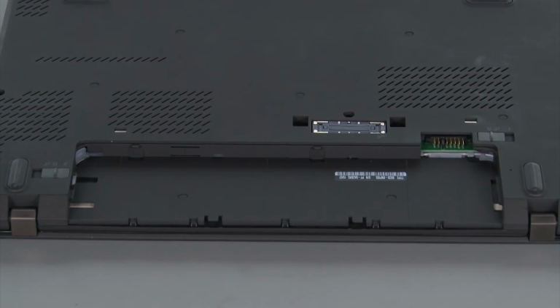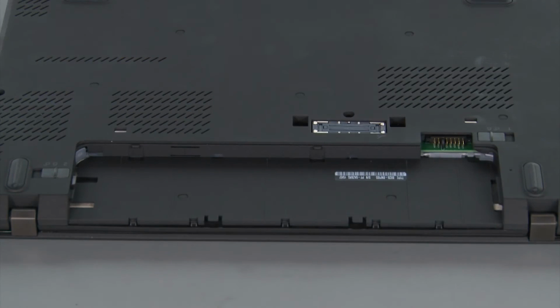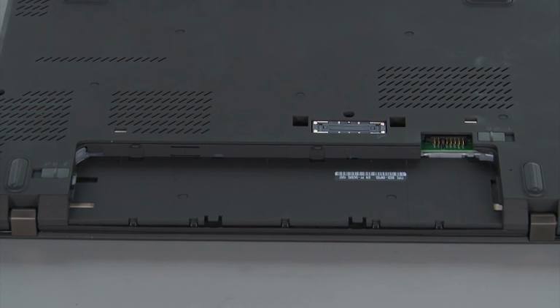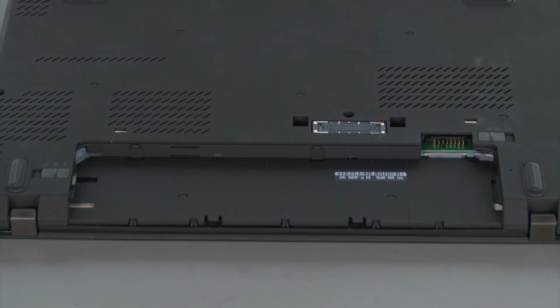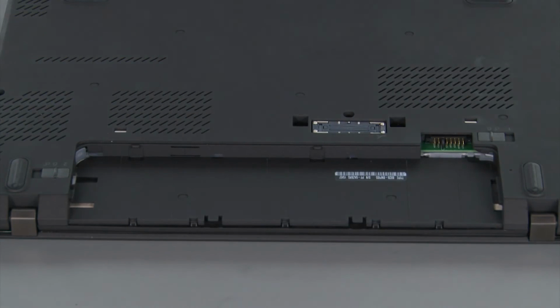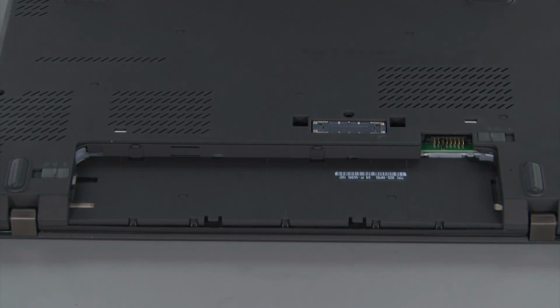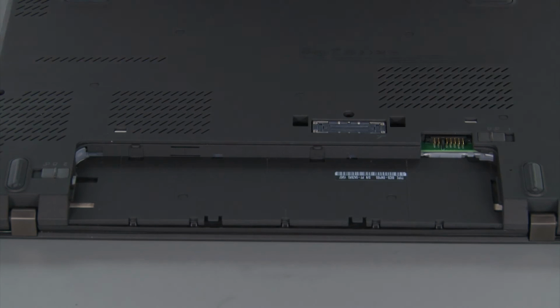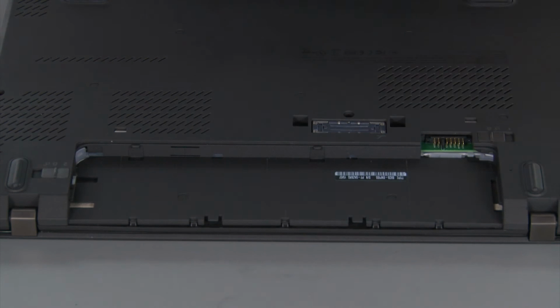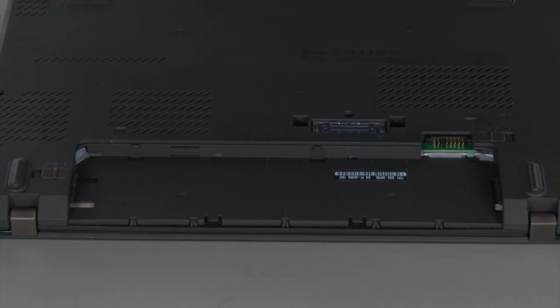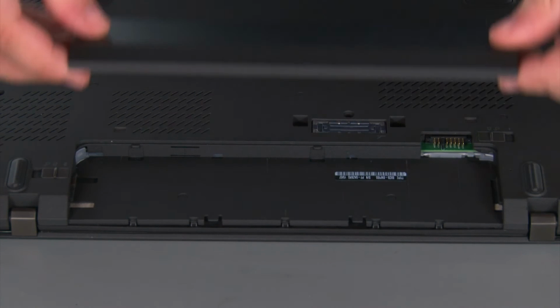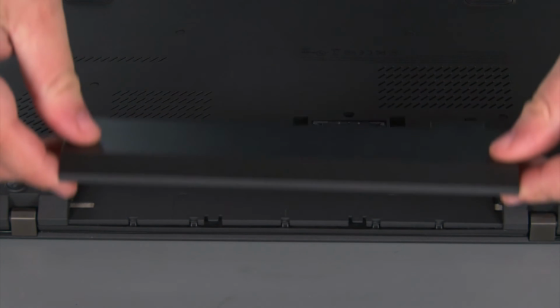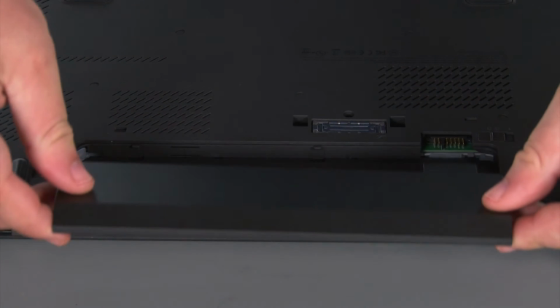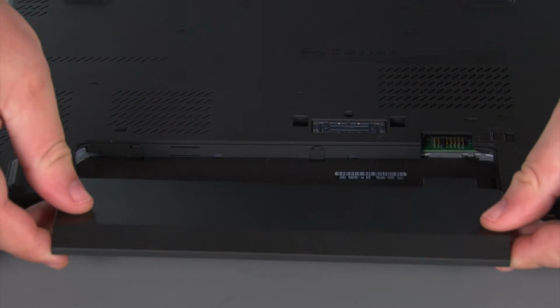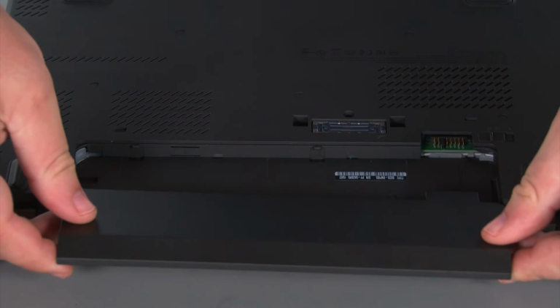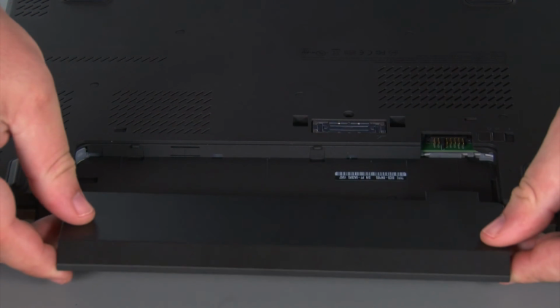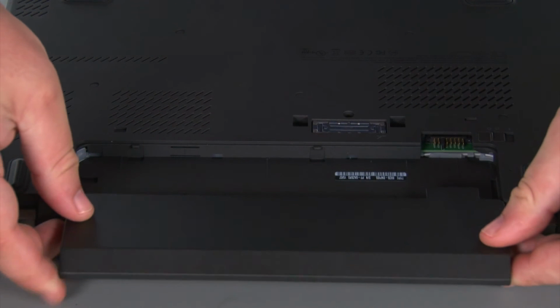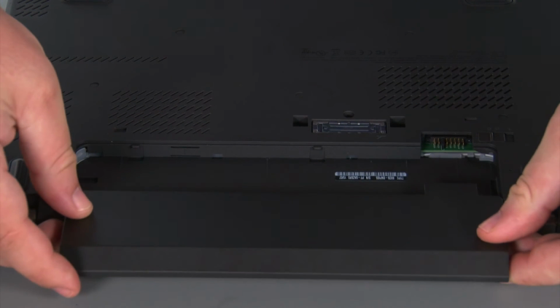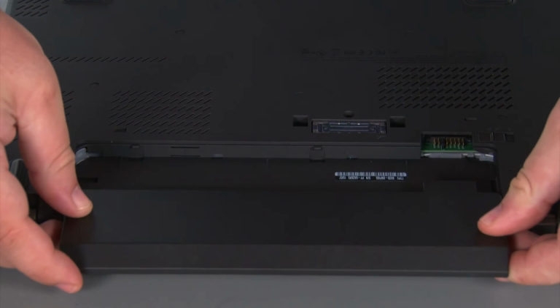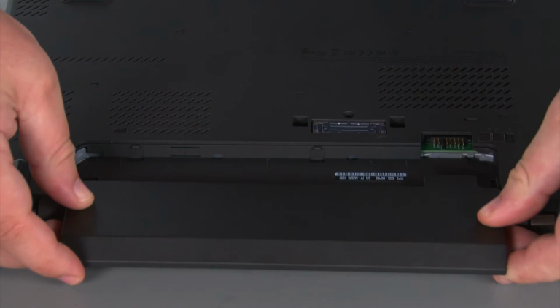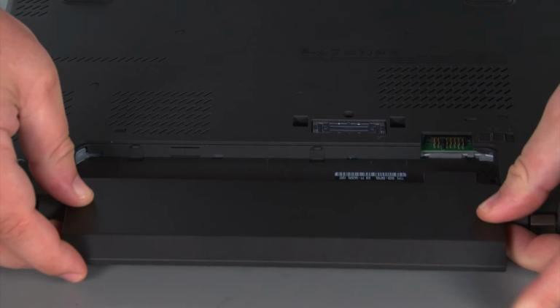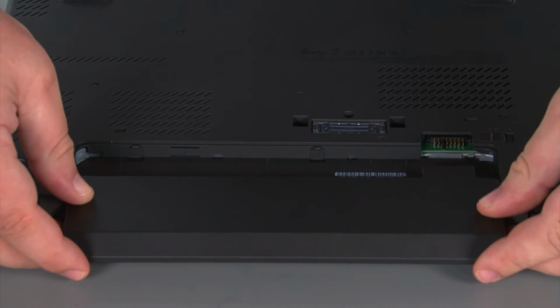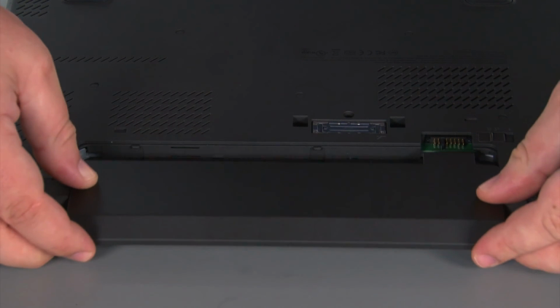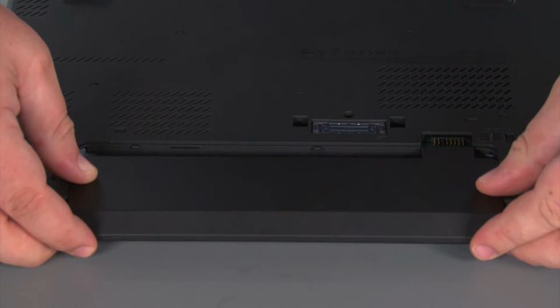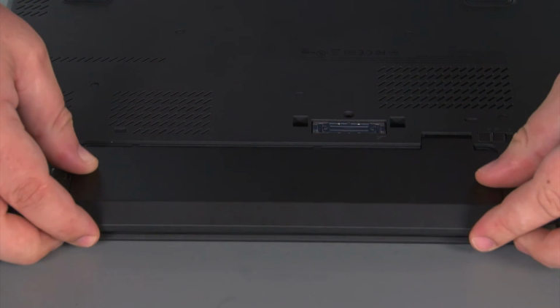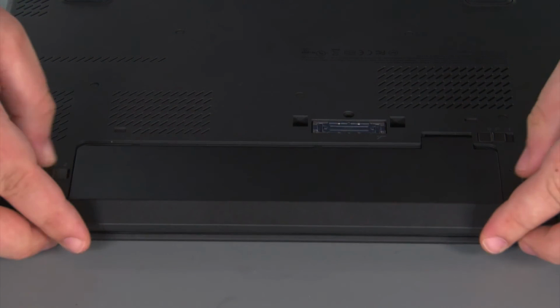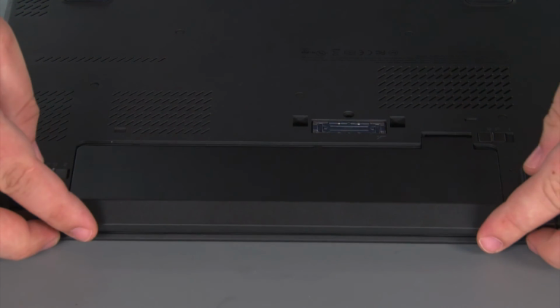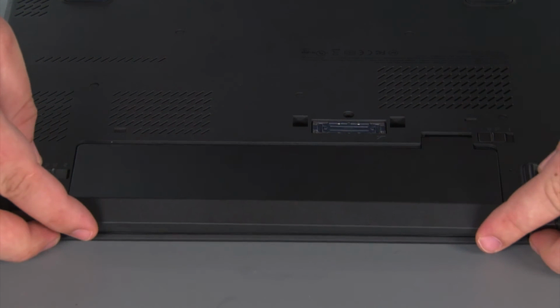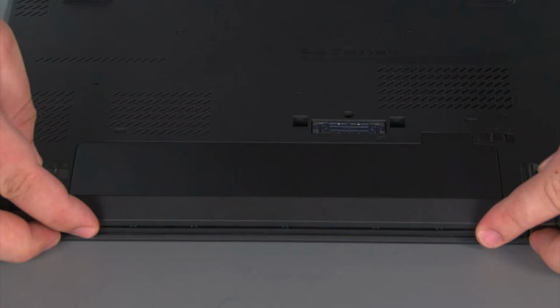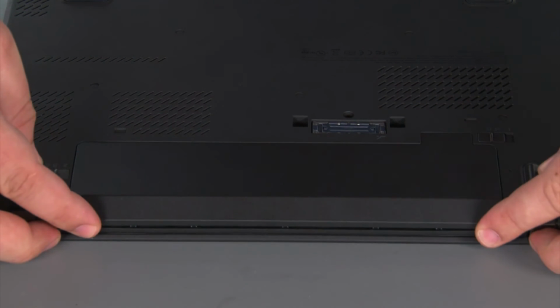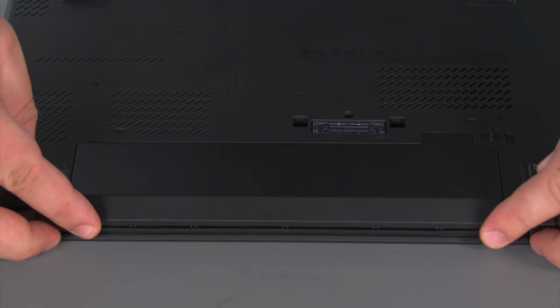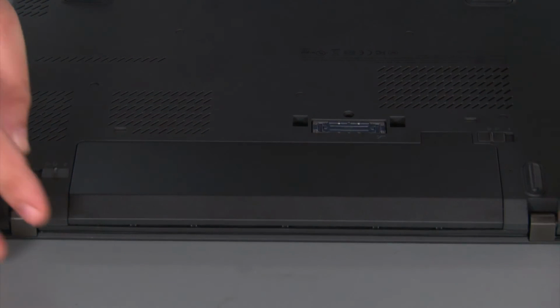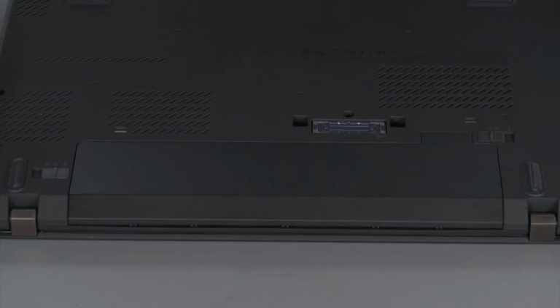Now we're going to align the new battery pack with the bay and slide it in until it locks into place.